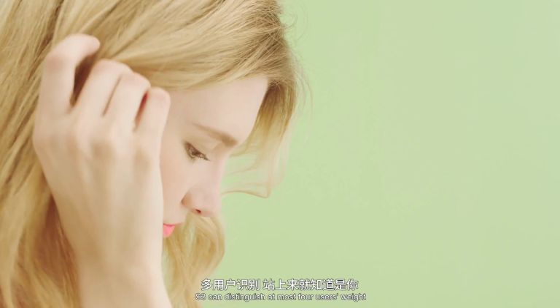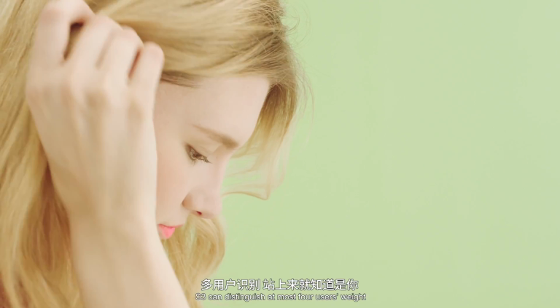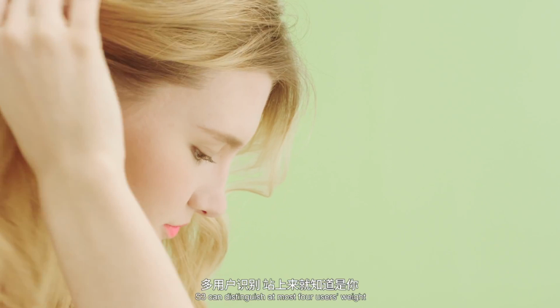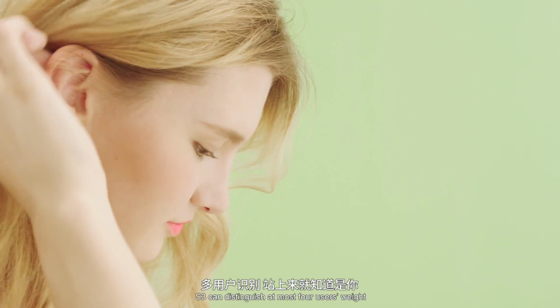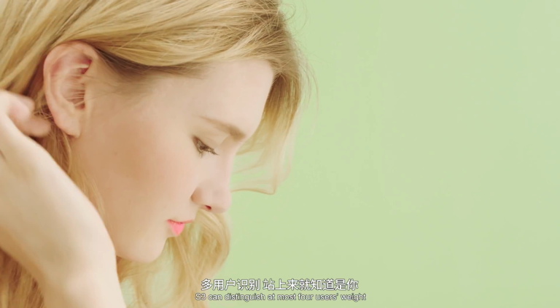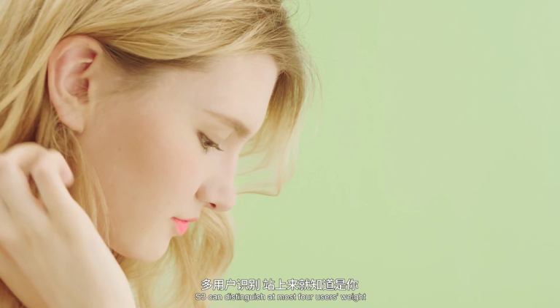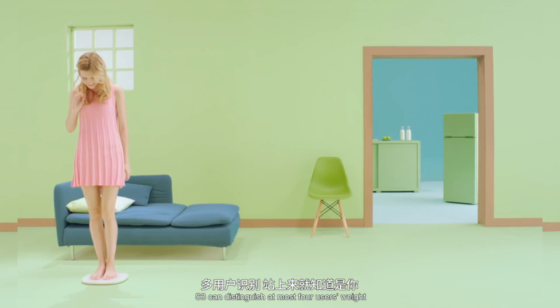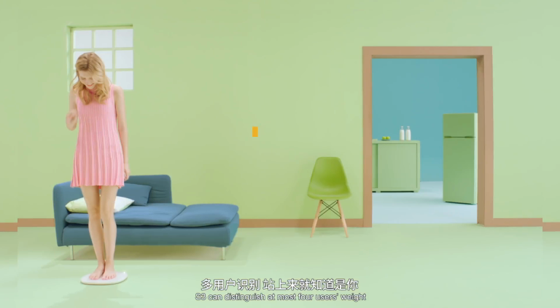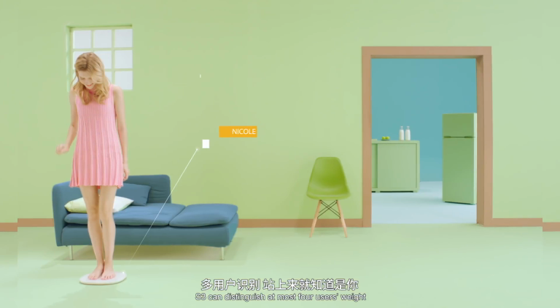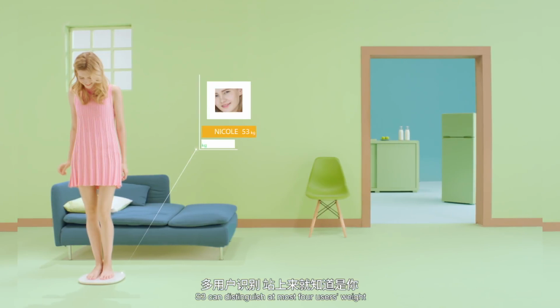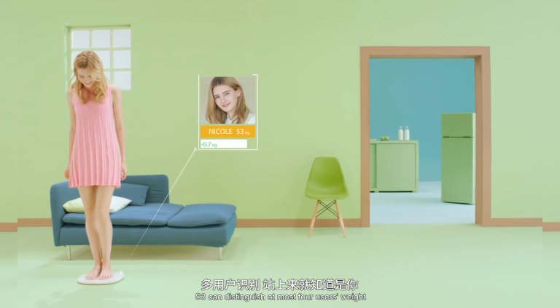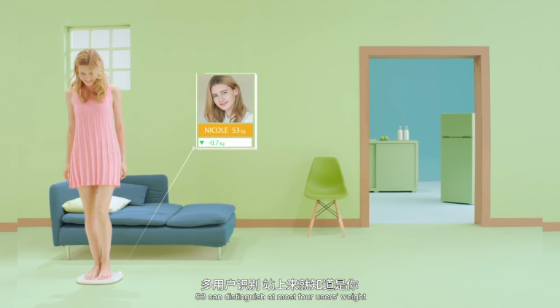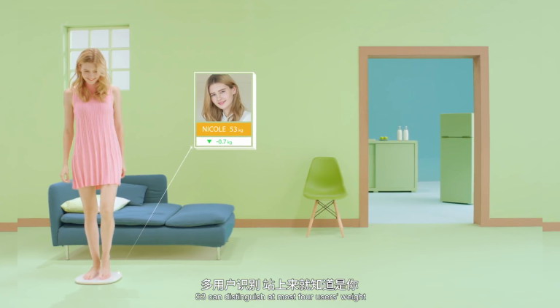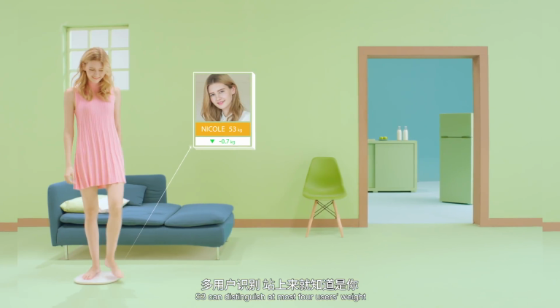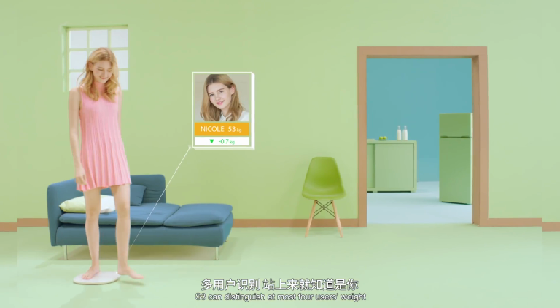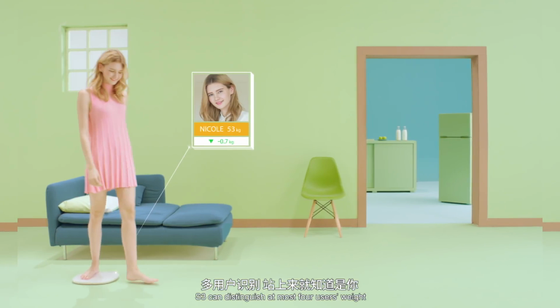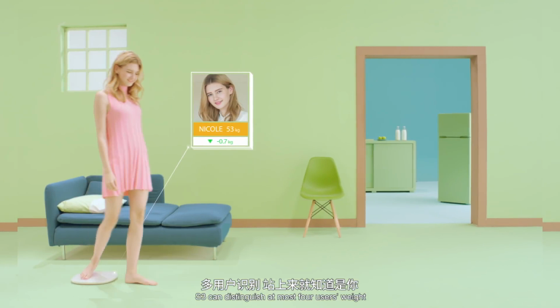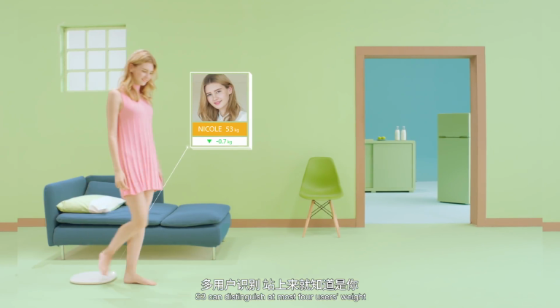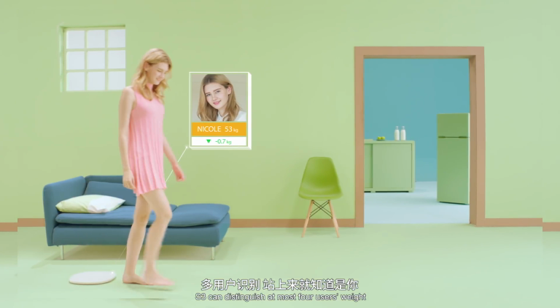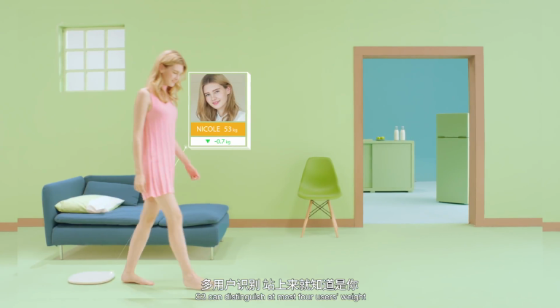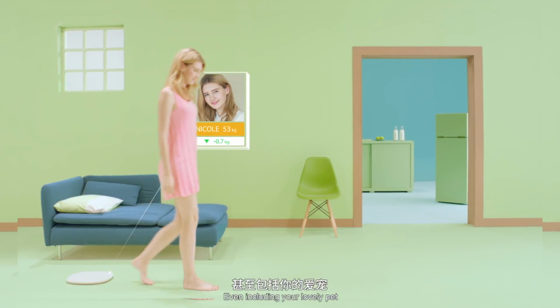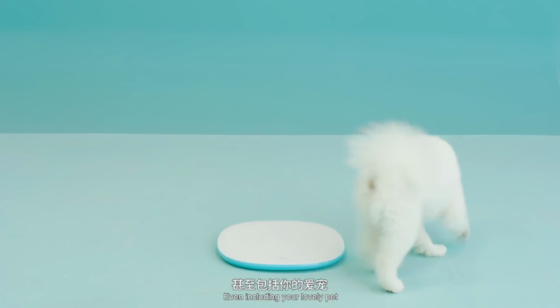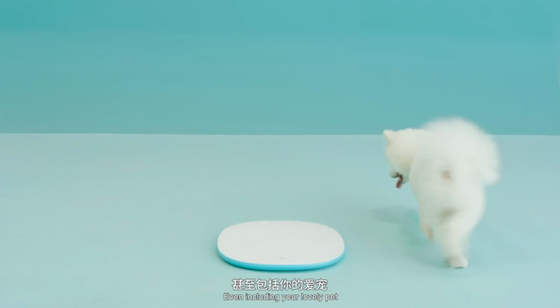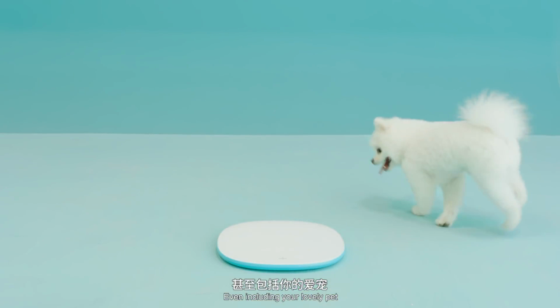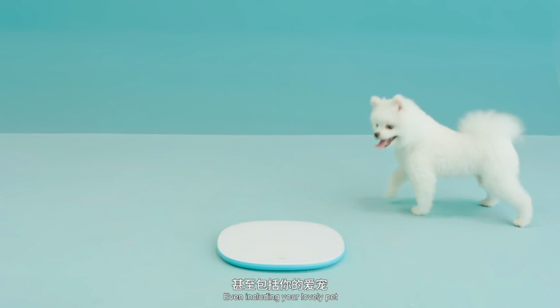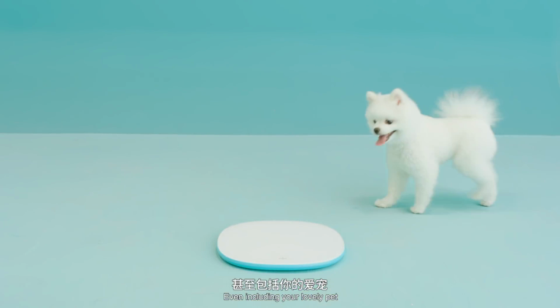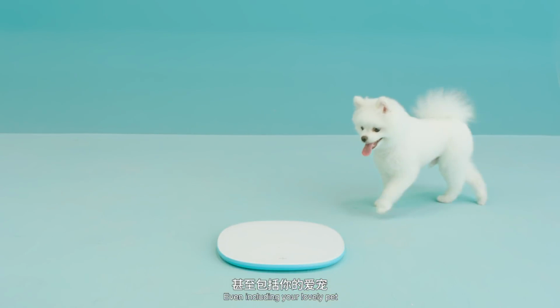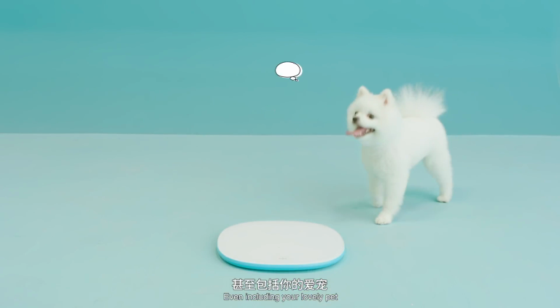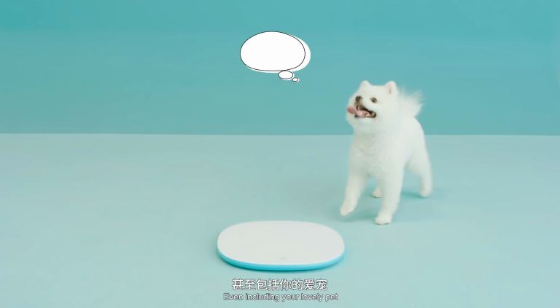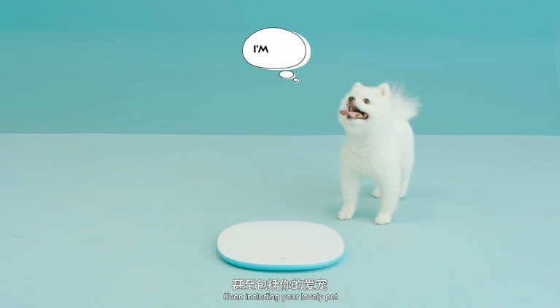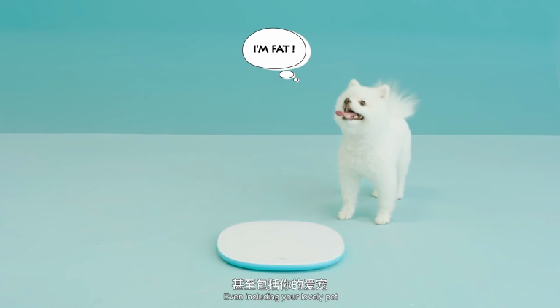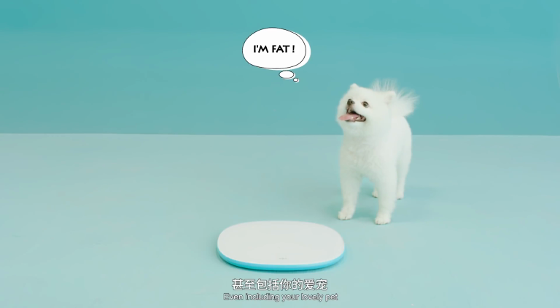S3 can distinguish at most four users' weight, even including your lovely pet.